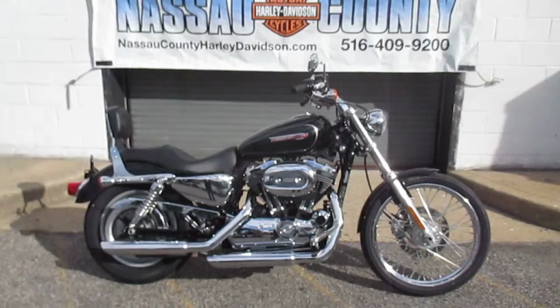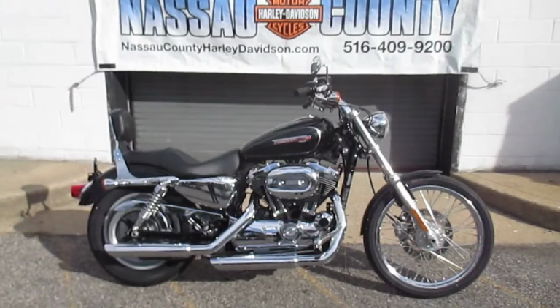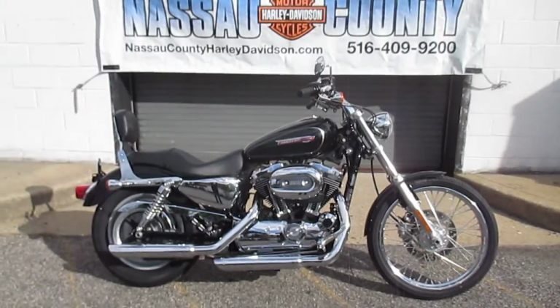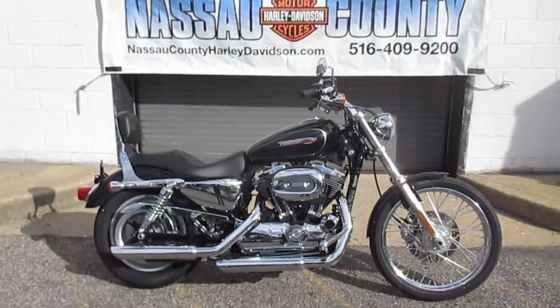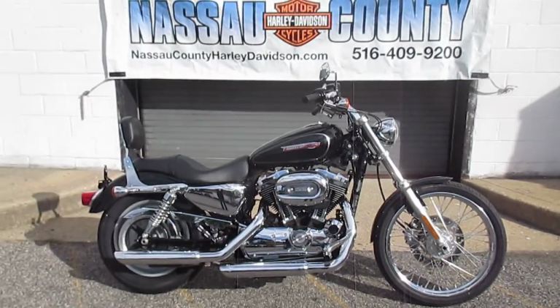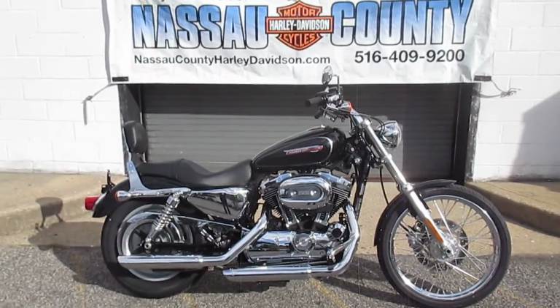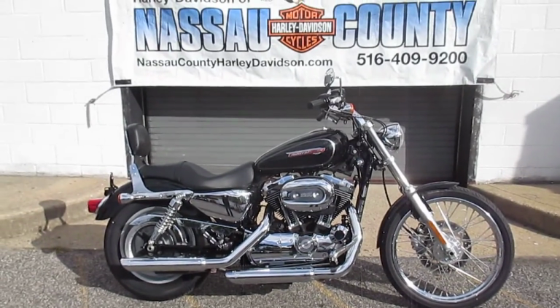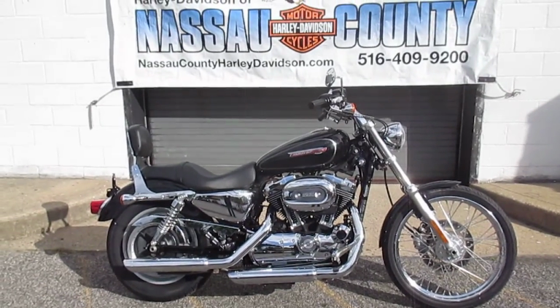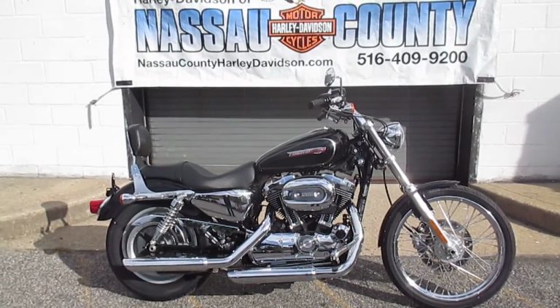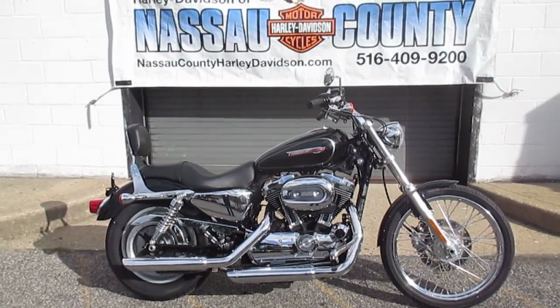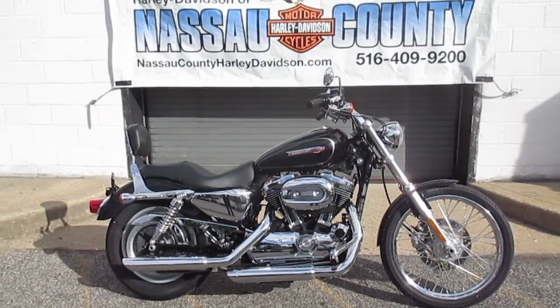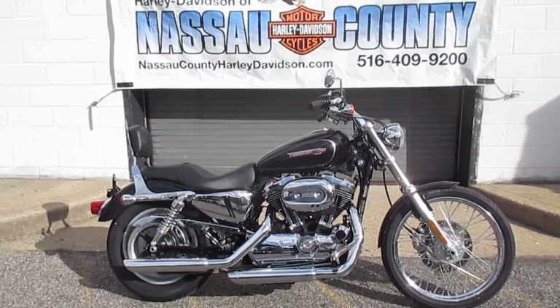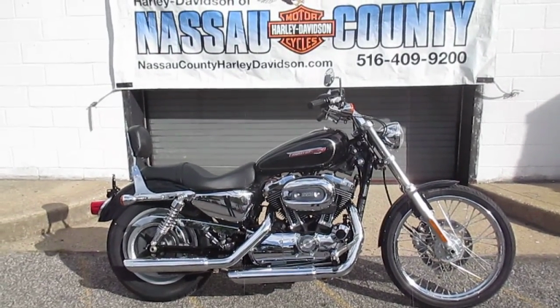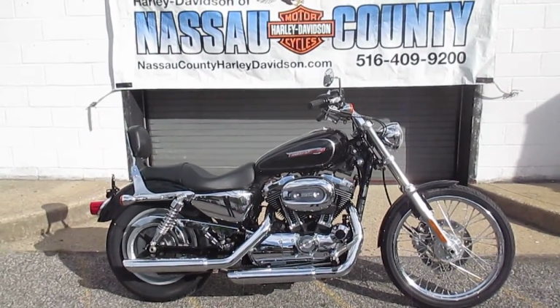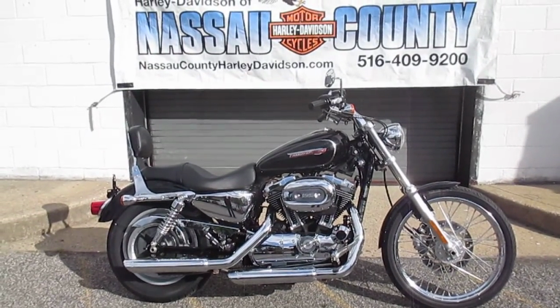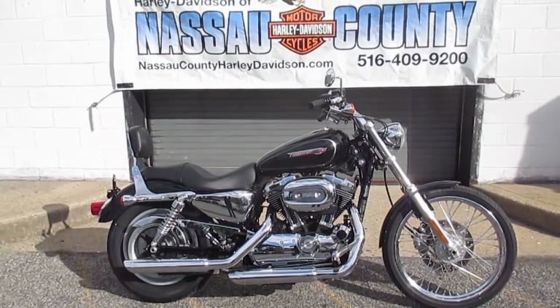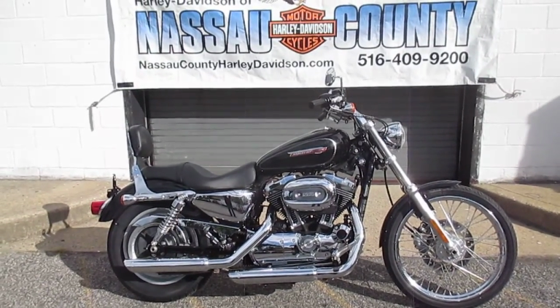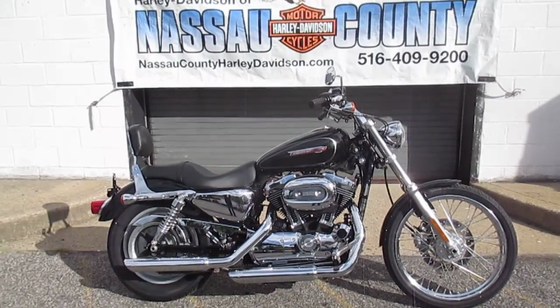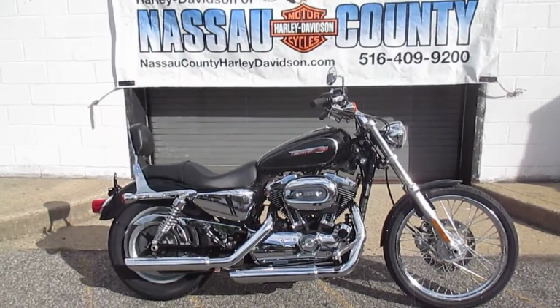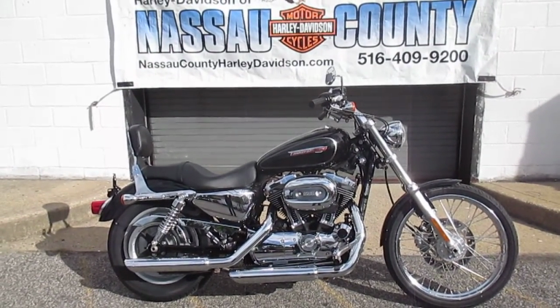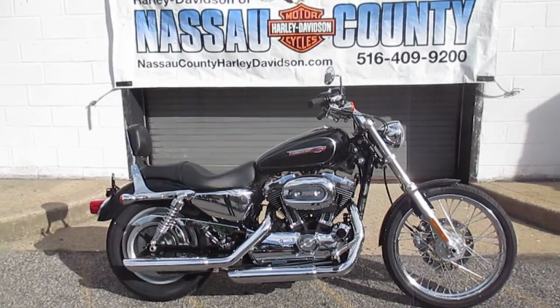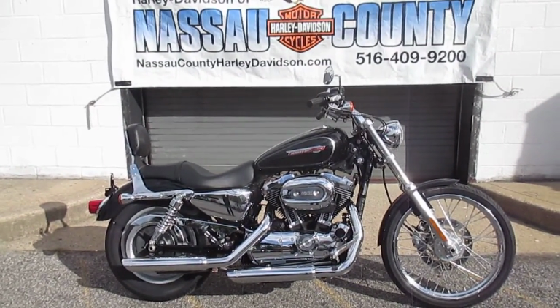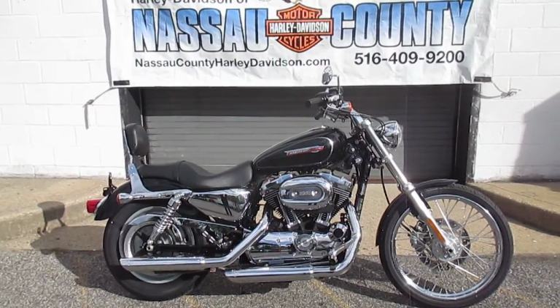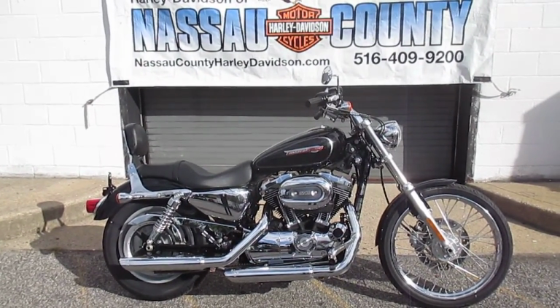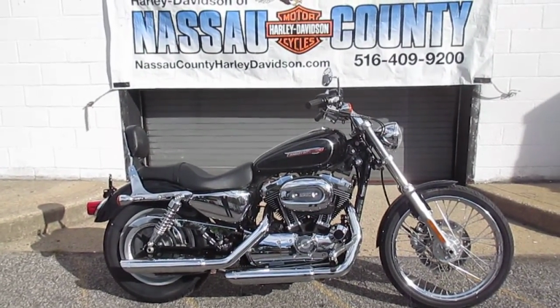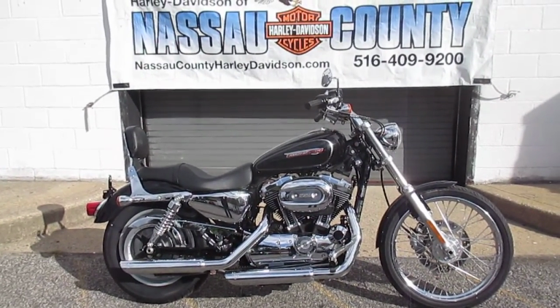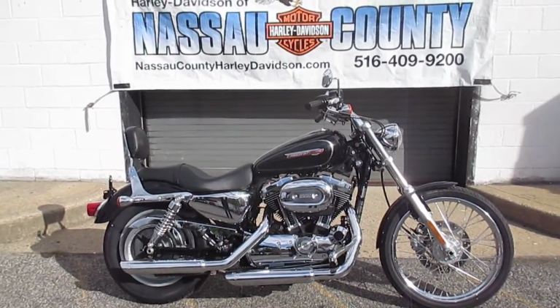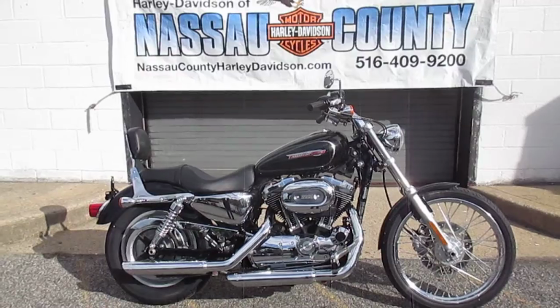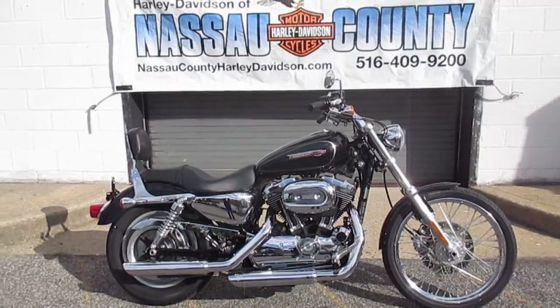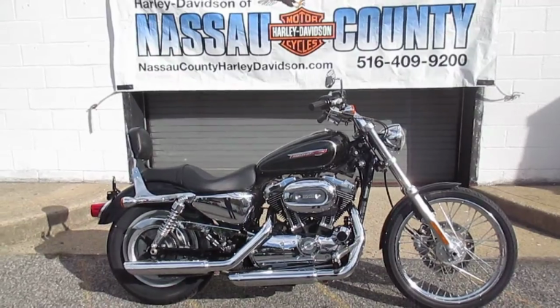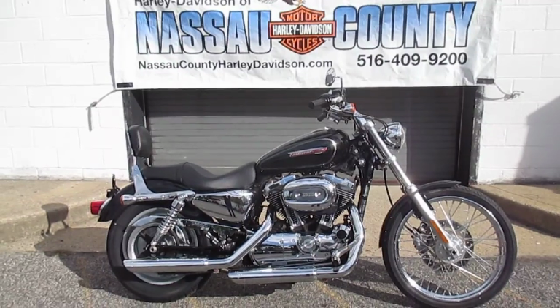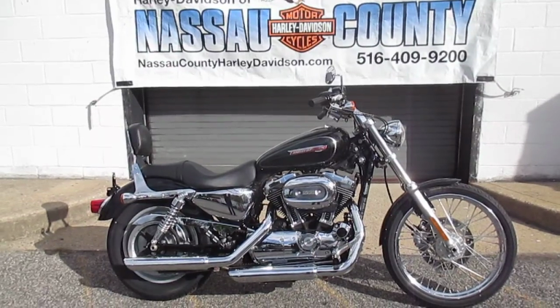Hello, where do you get the coolest bikes? I'll tell you where — Harley-Davidson of Nassau County in beautiful Belmore, New York.